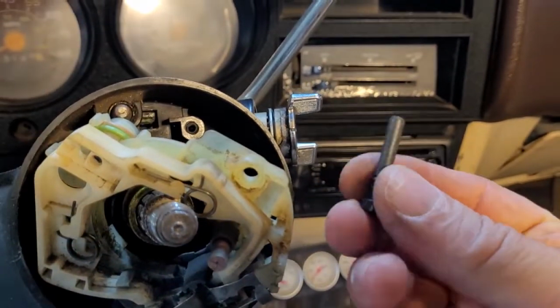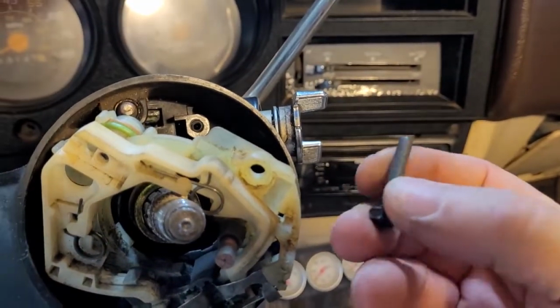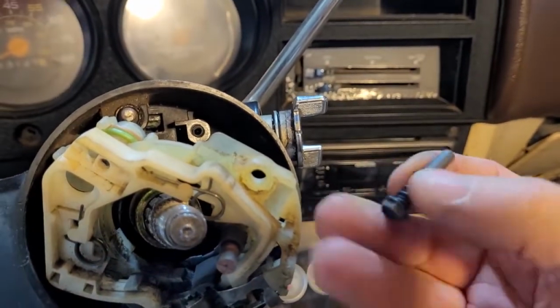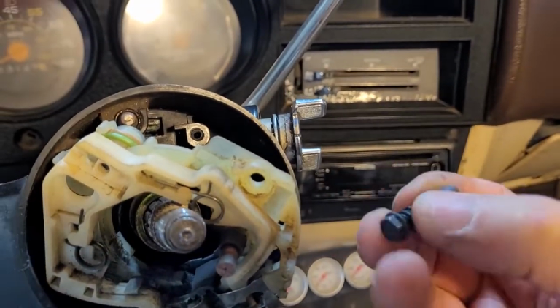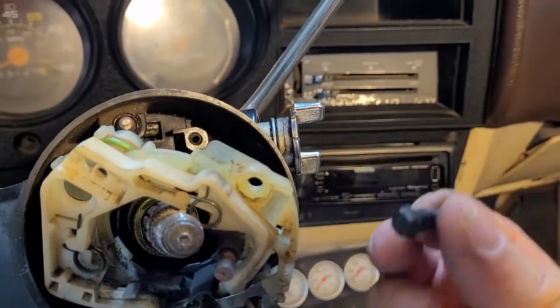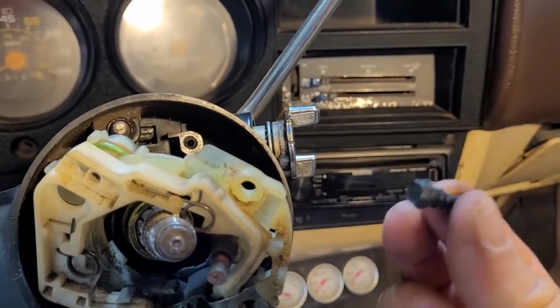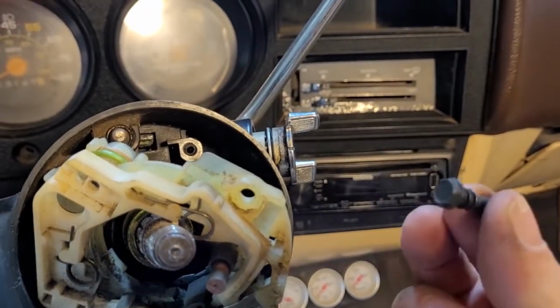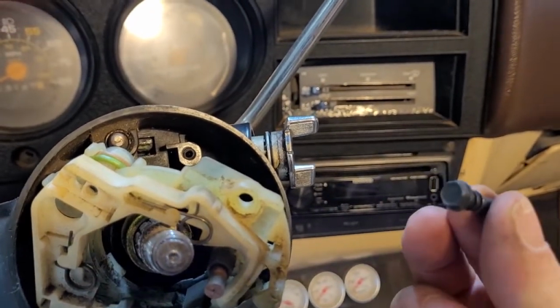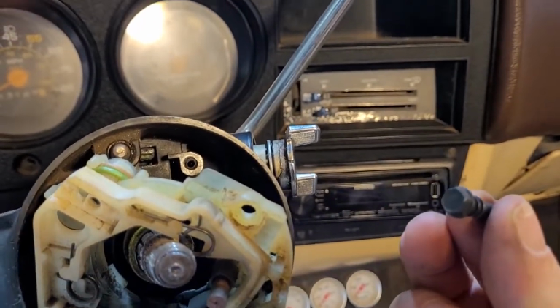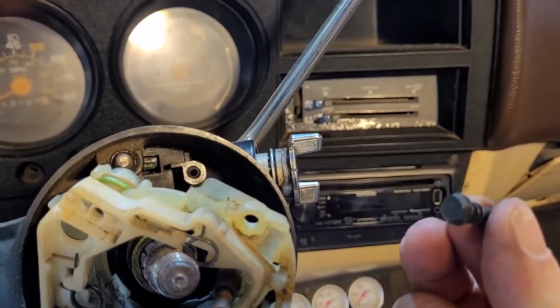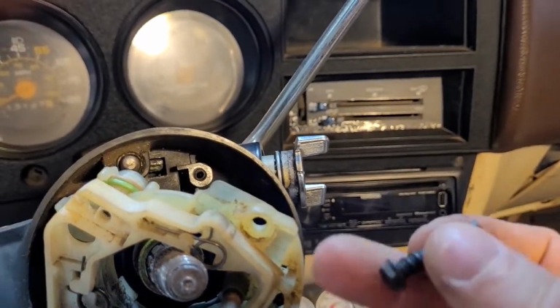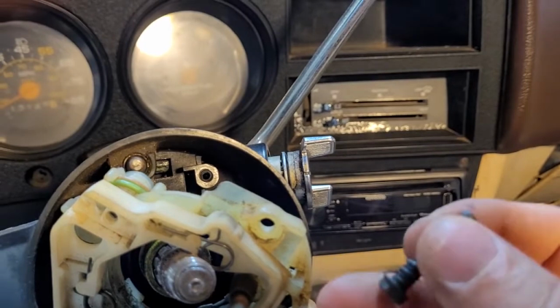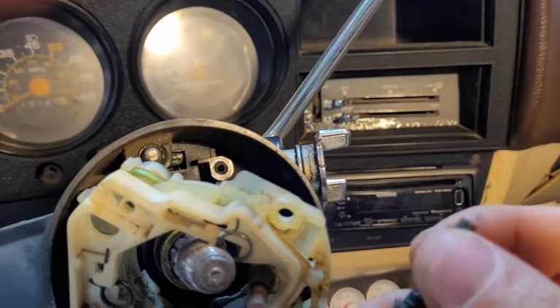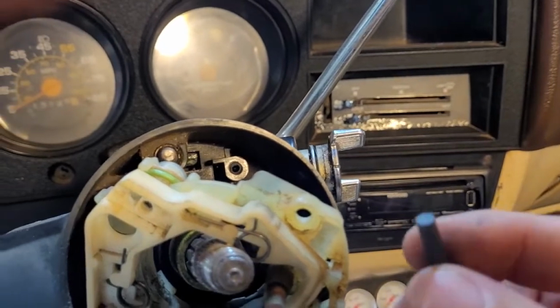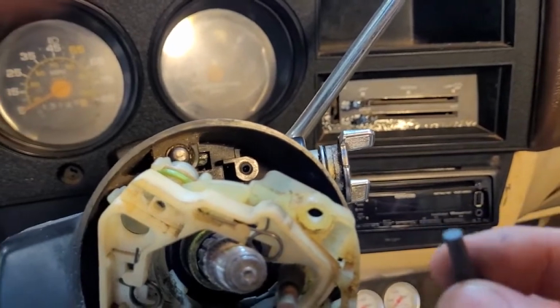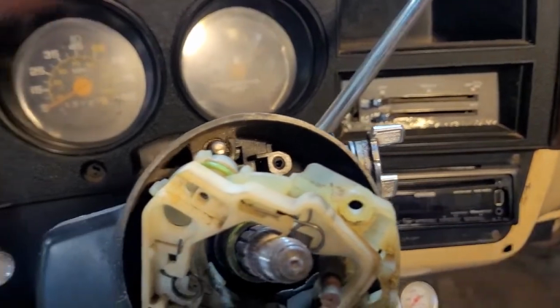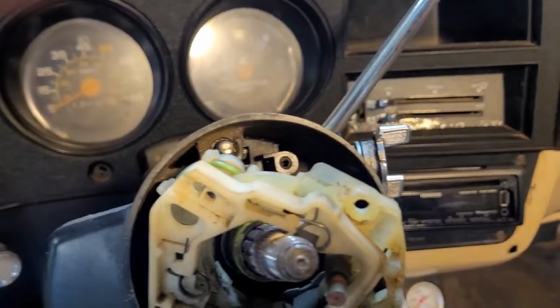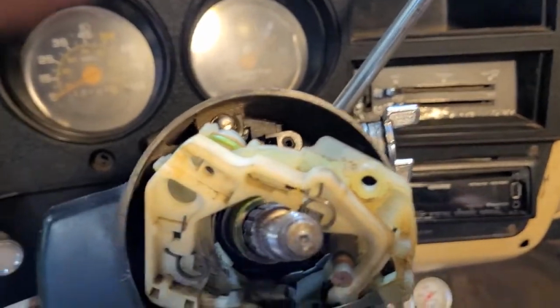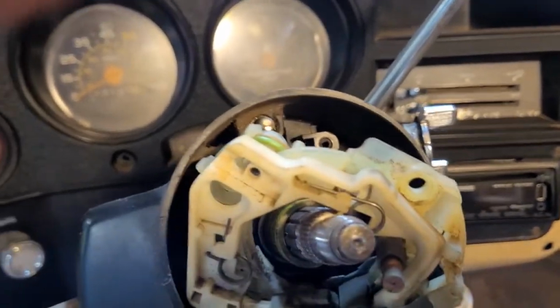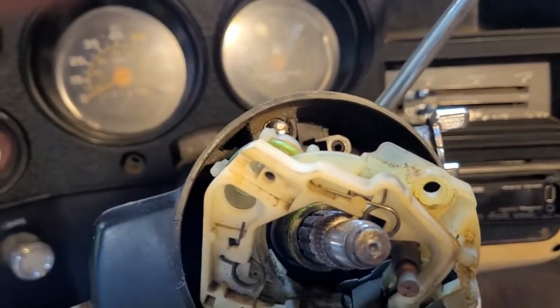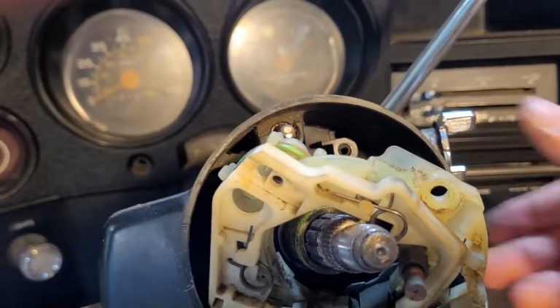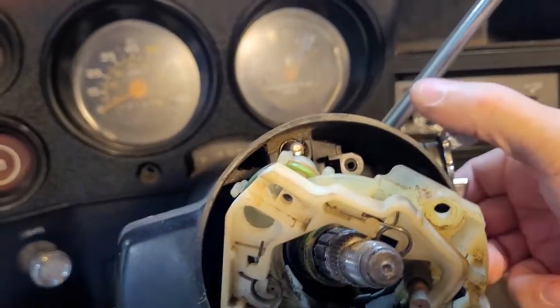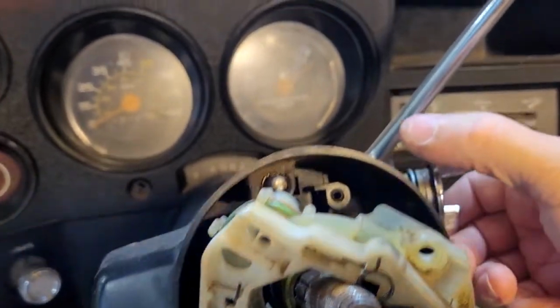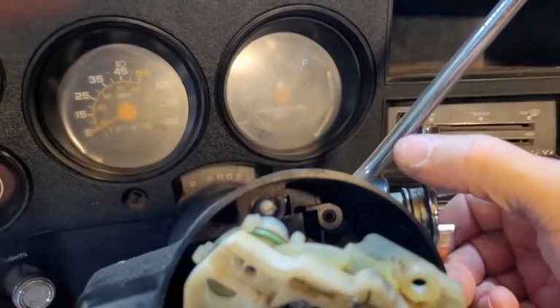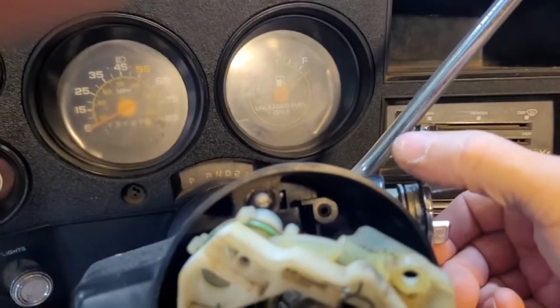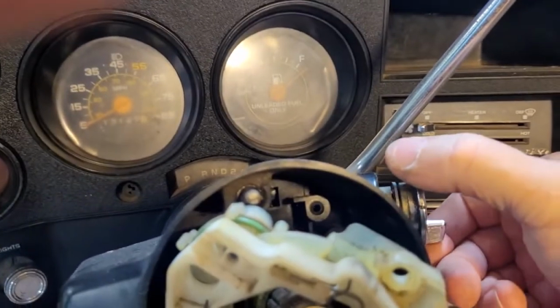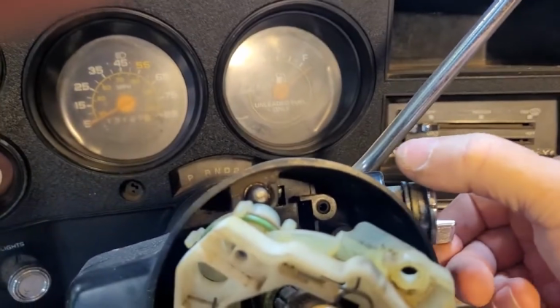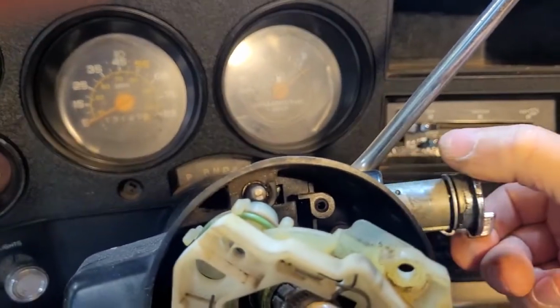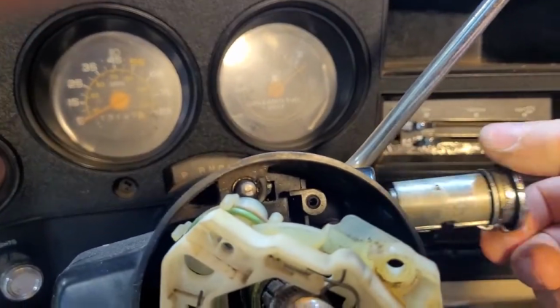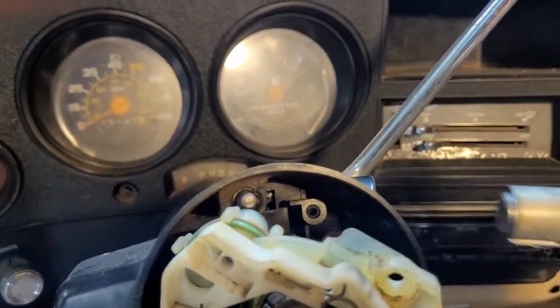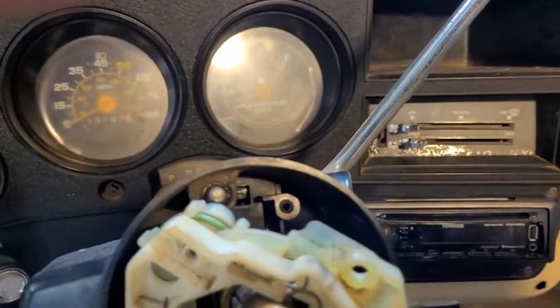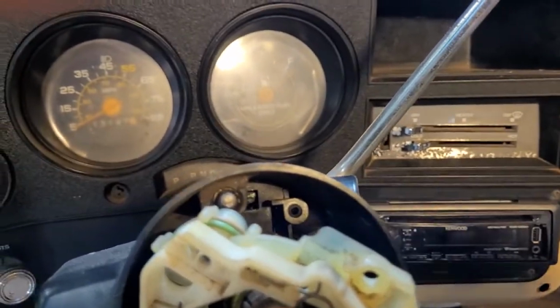There's the bolt removed, and then the lock cylinder comes right out.